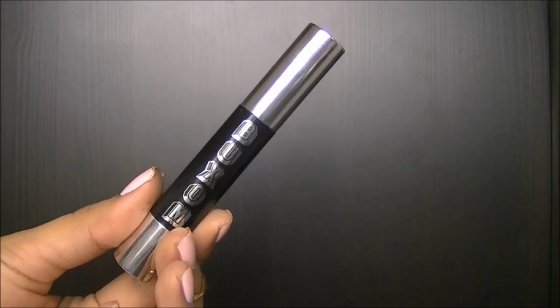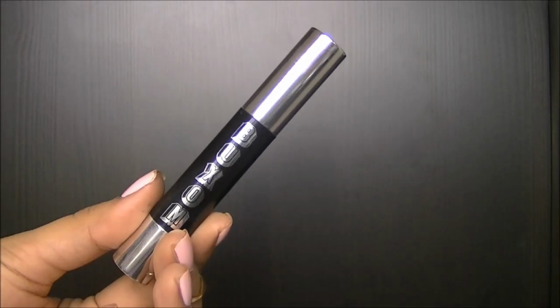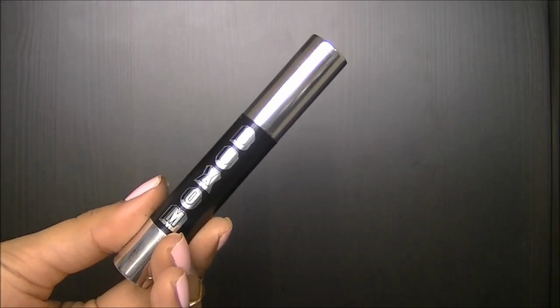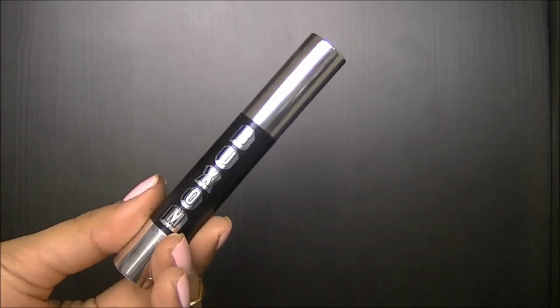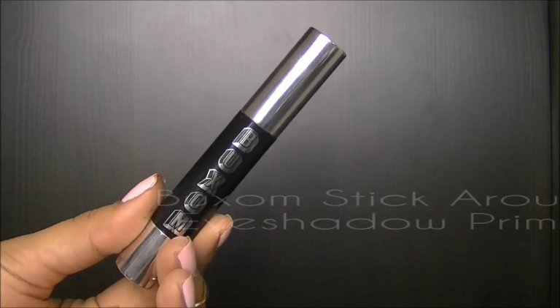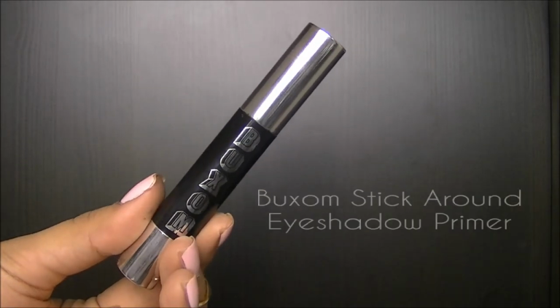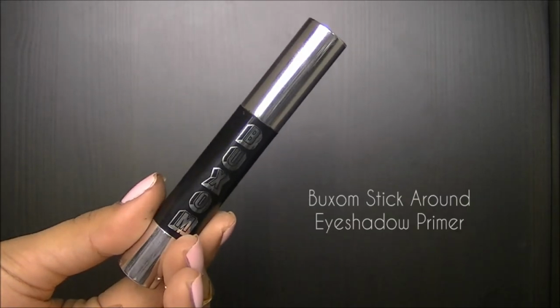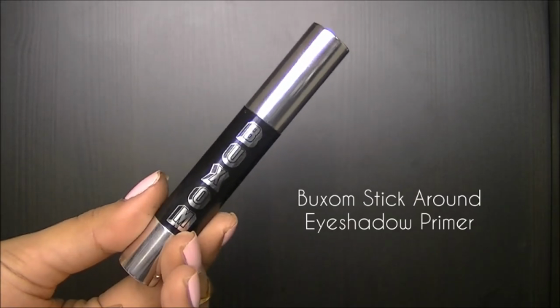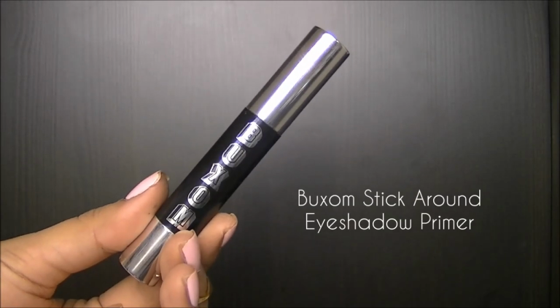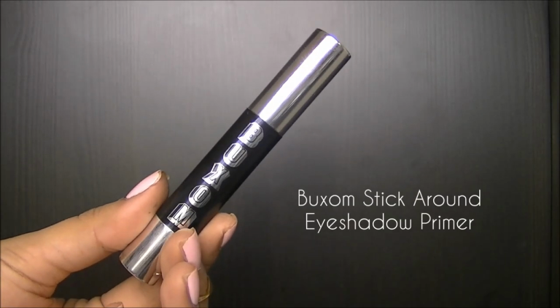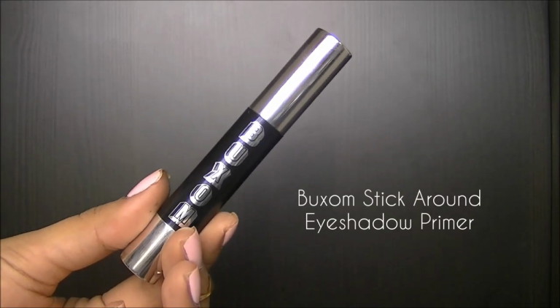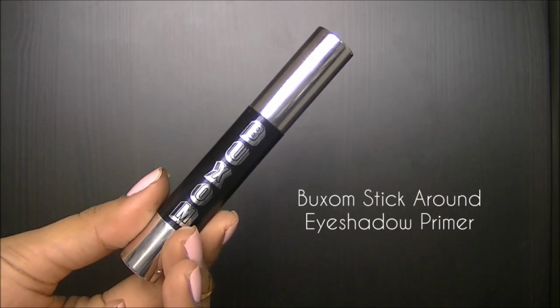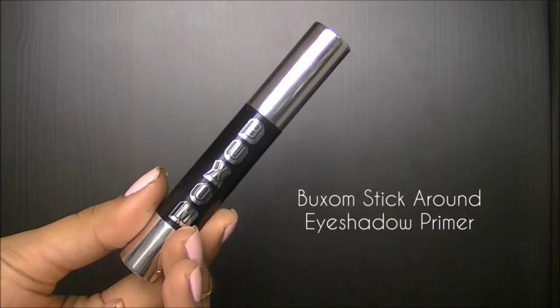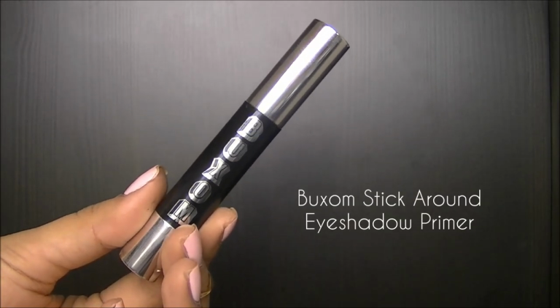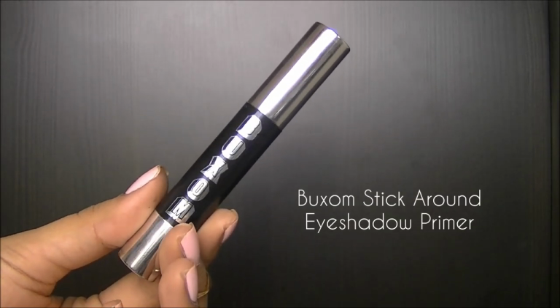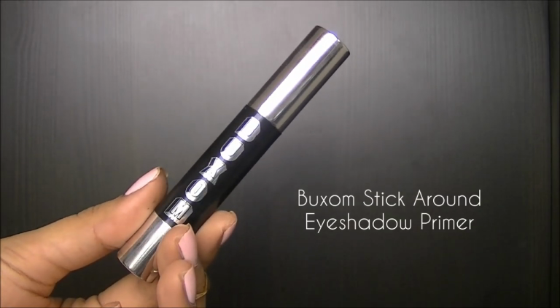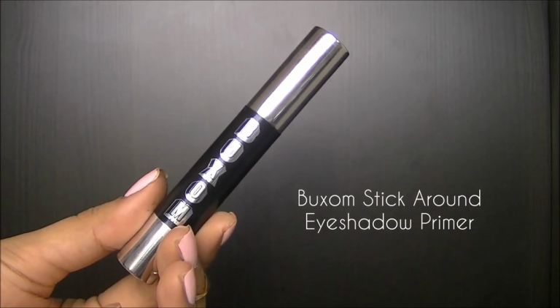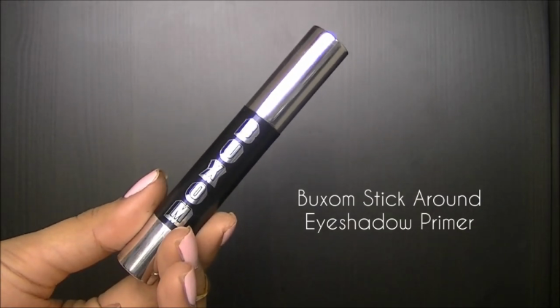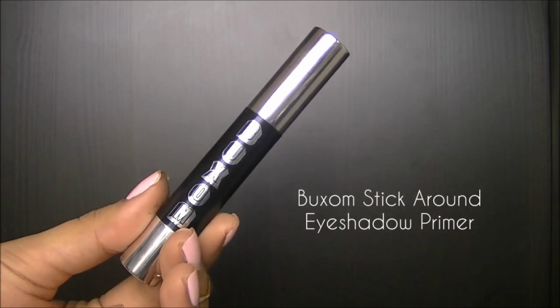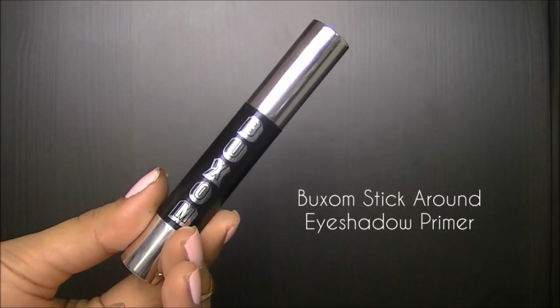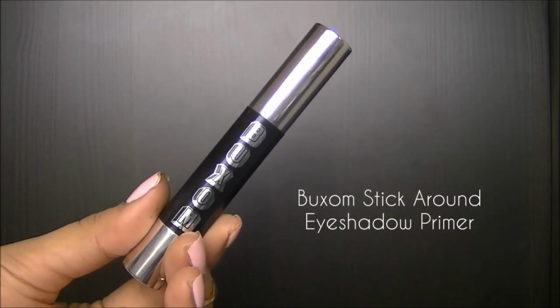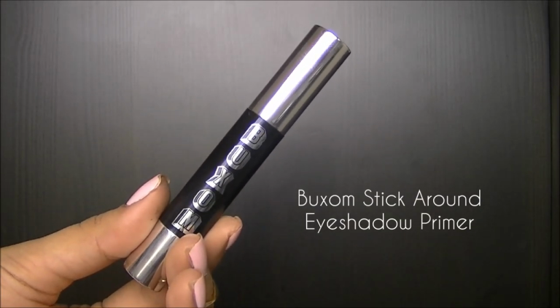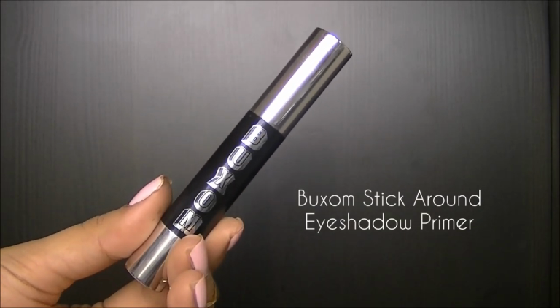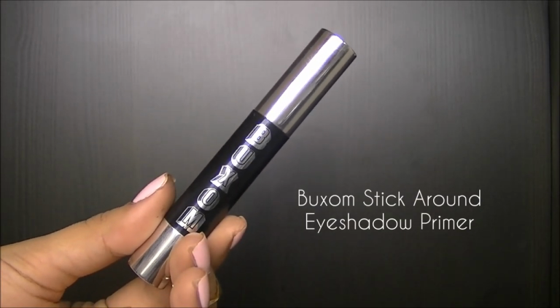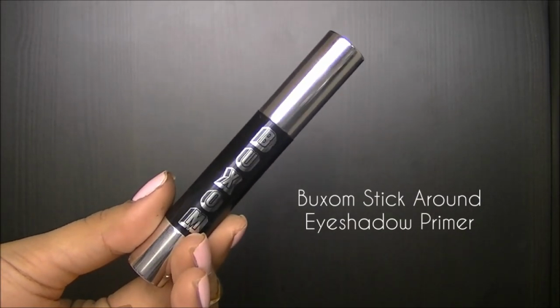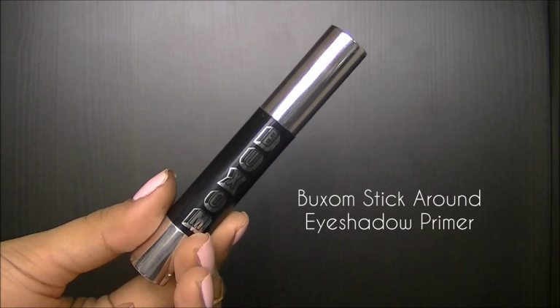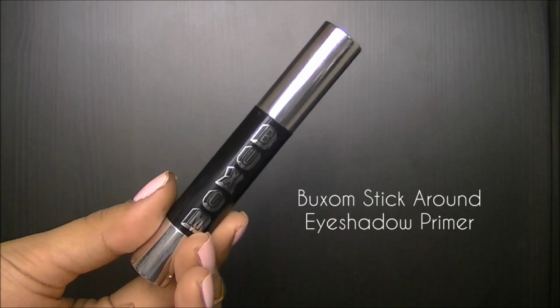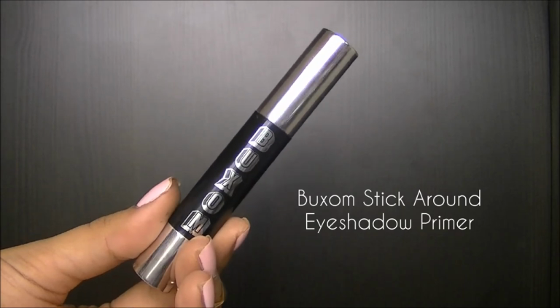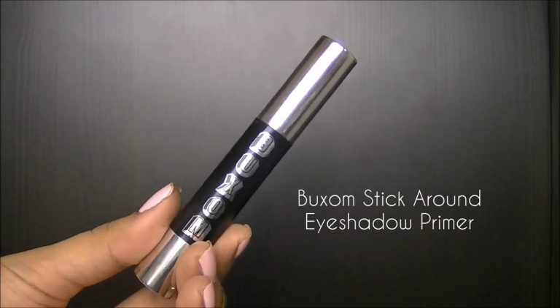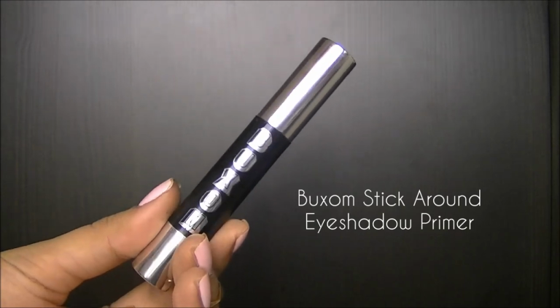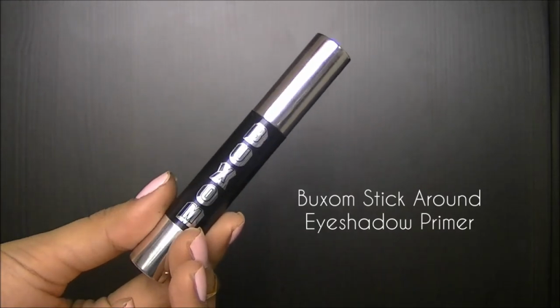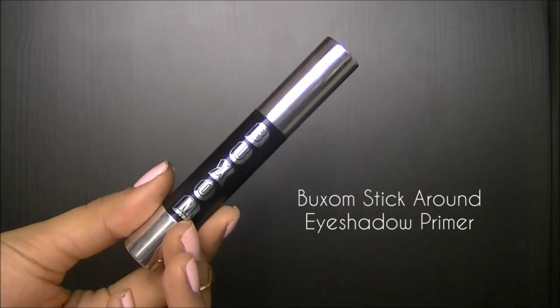Before I start off with any shadow, I like to use the Stick Around eyeshadow primer from Buxom.